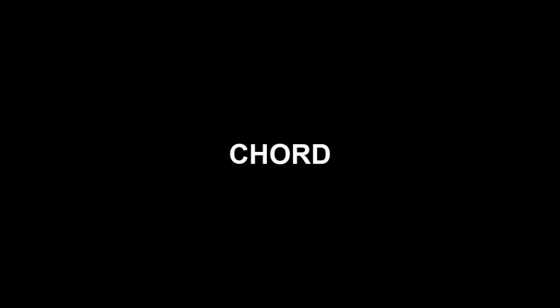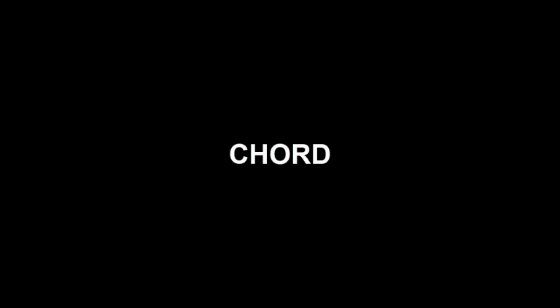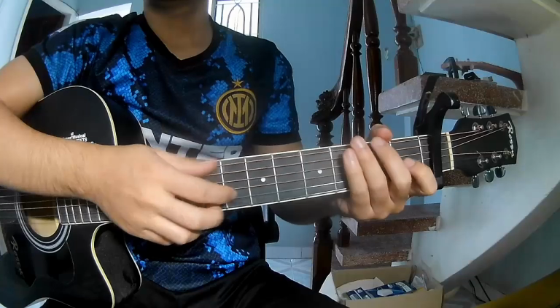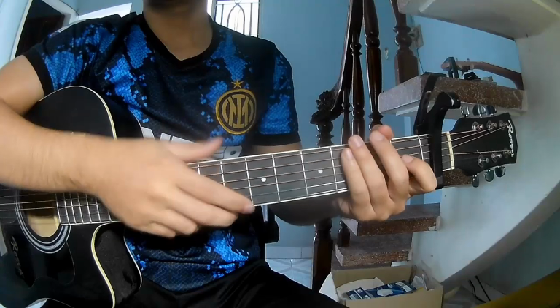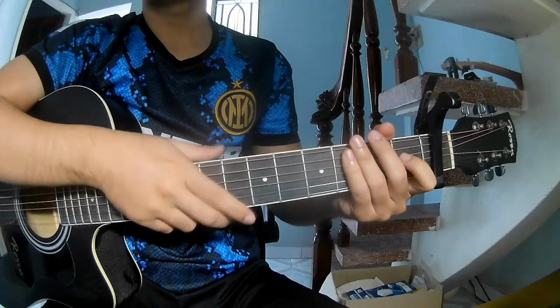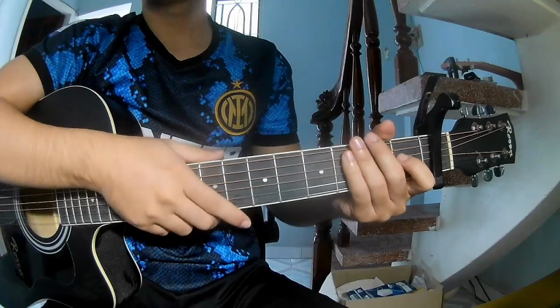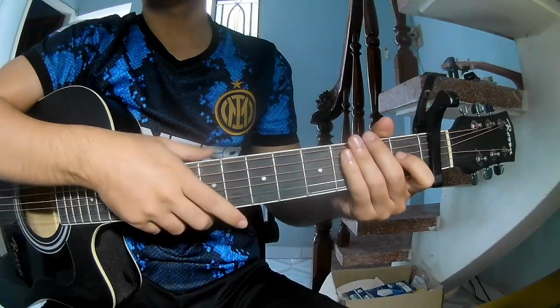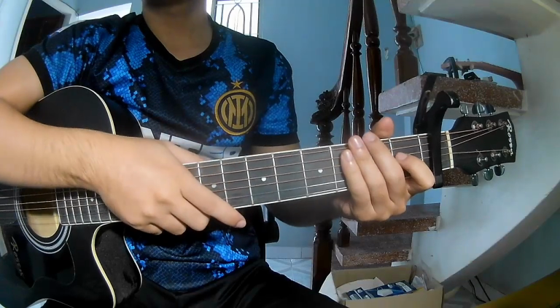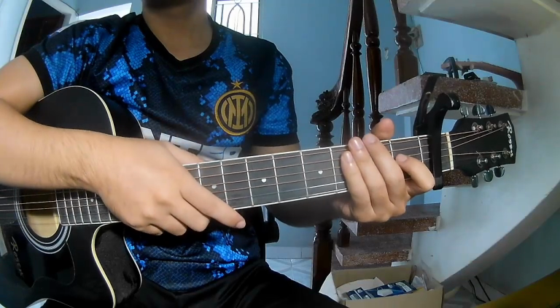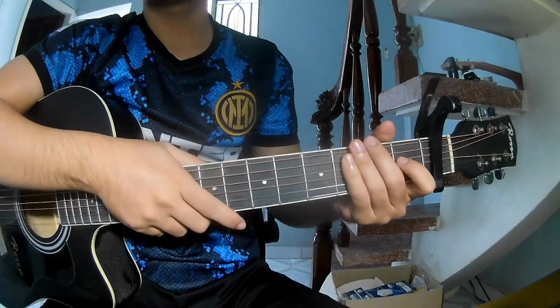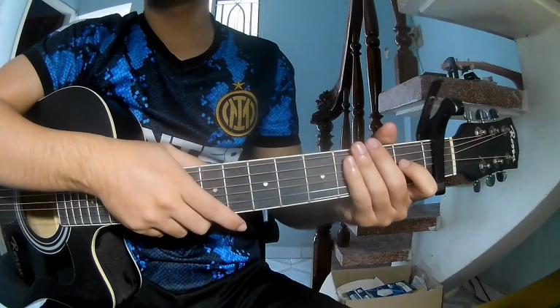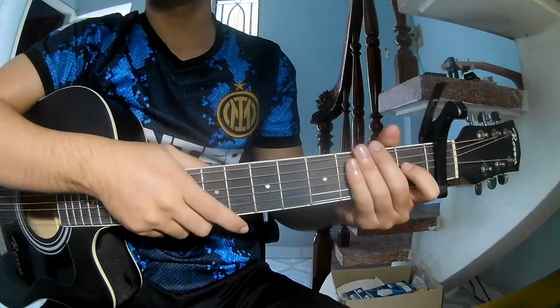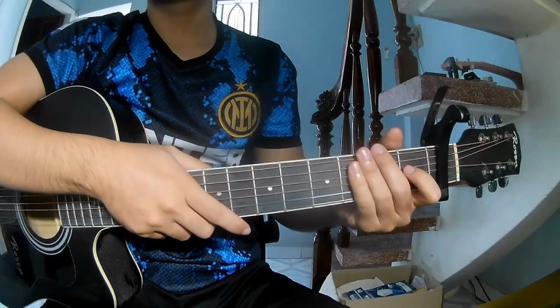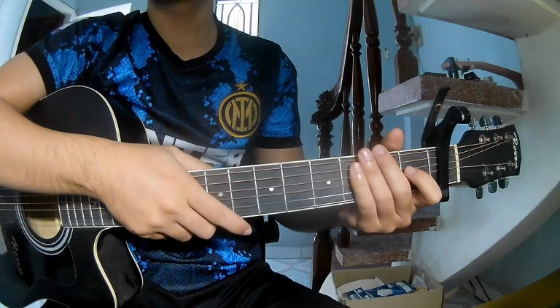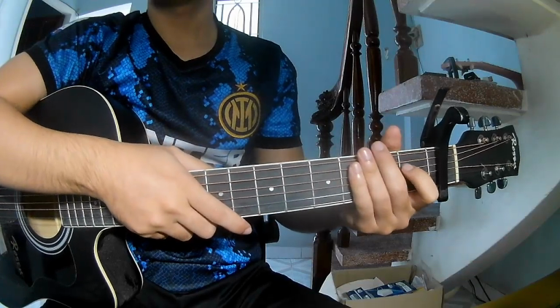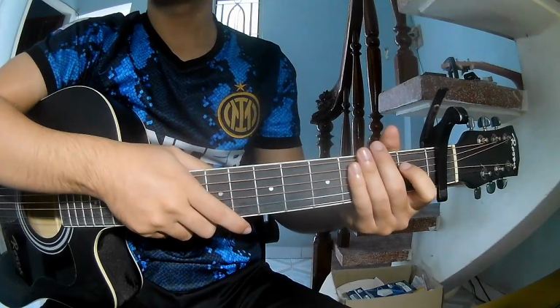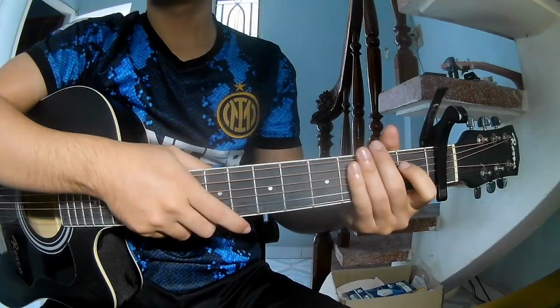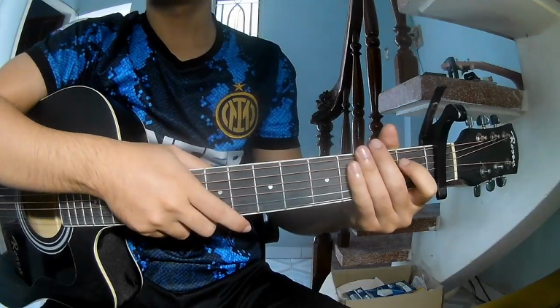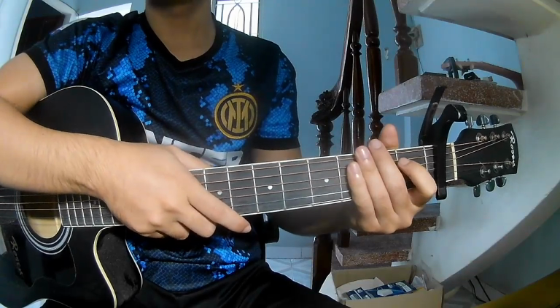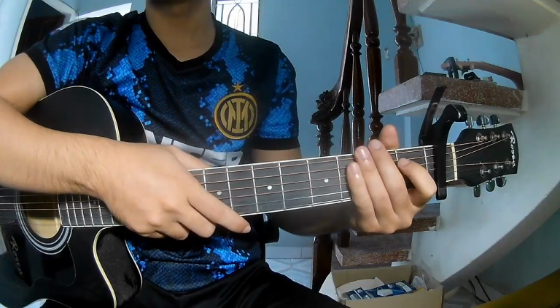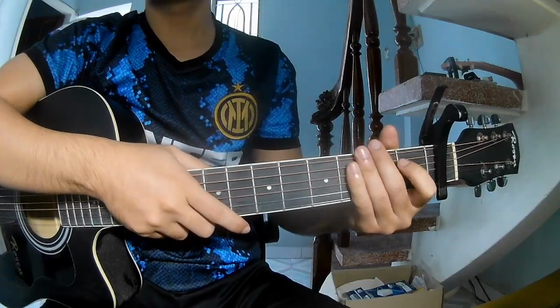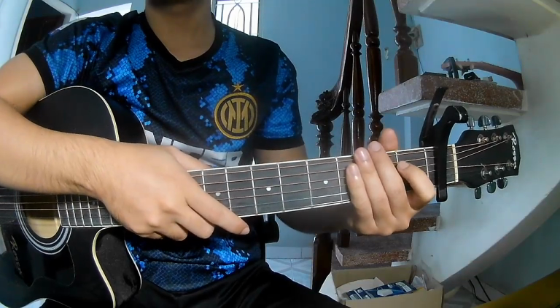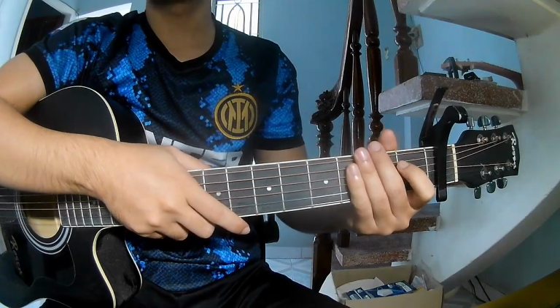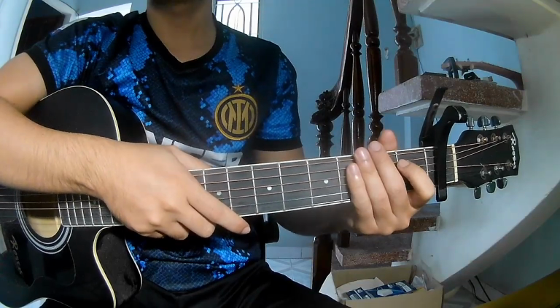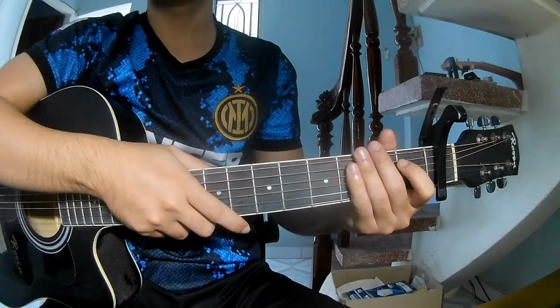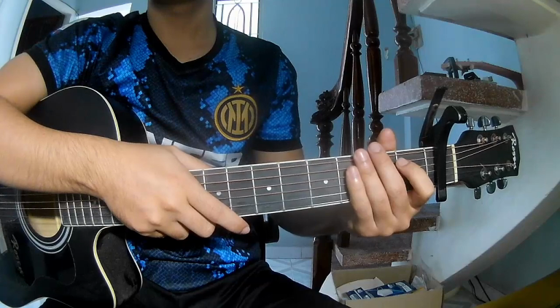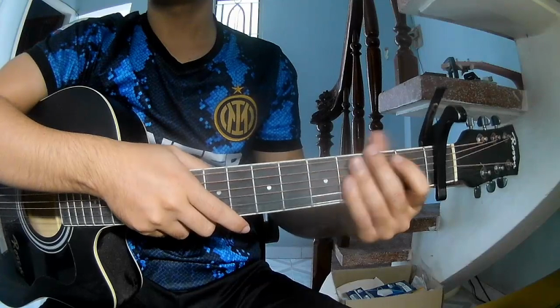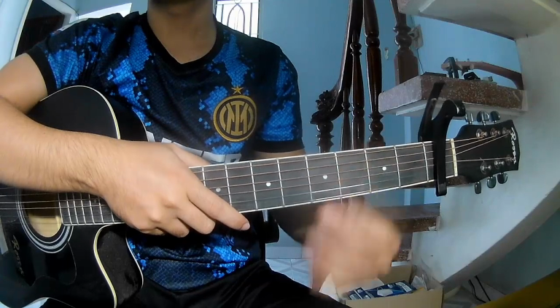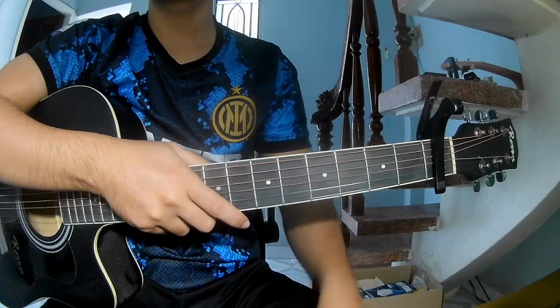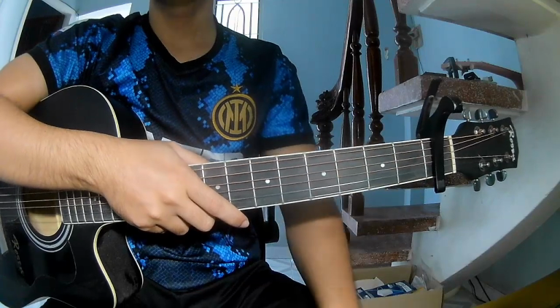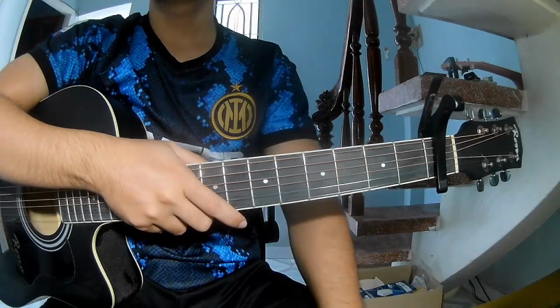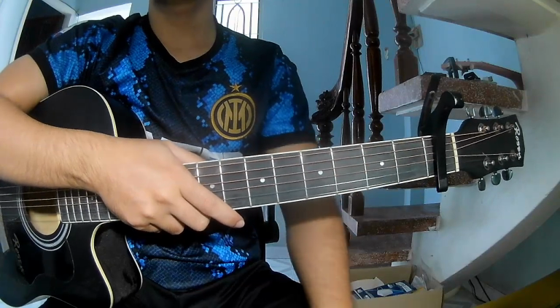Hi everyone, today we'll see how to play guitar - 'I Hate Waking Up' by Barafoon.